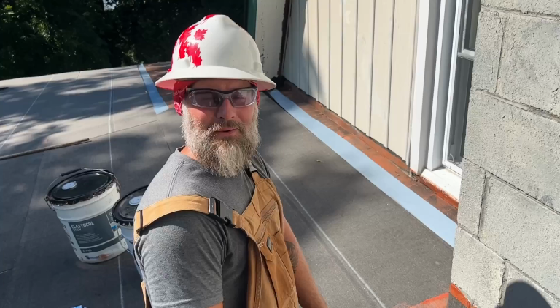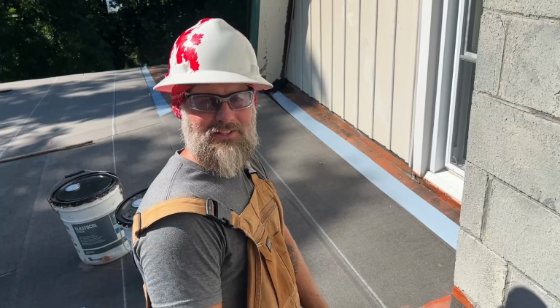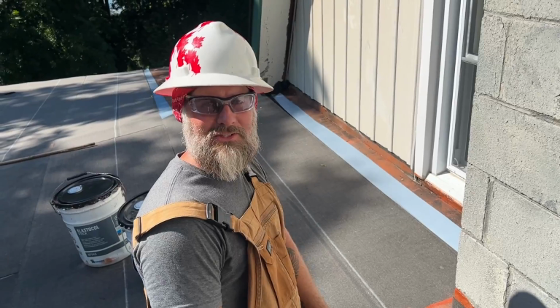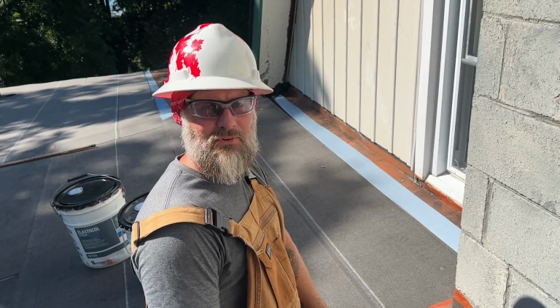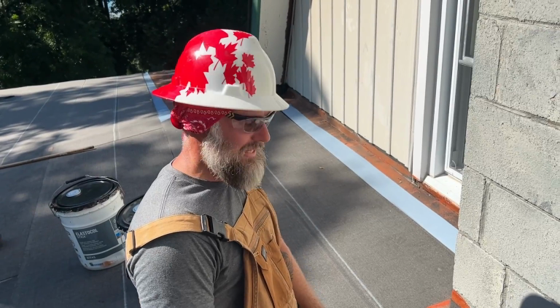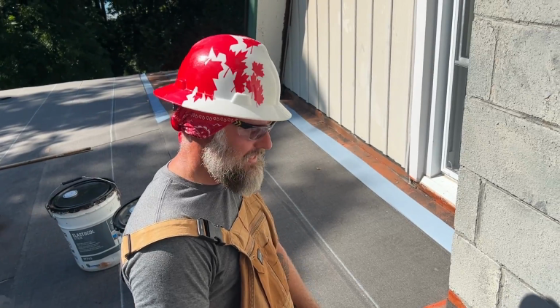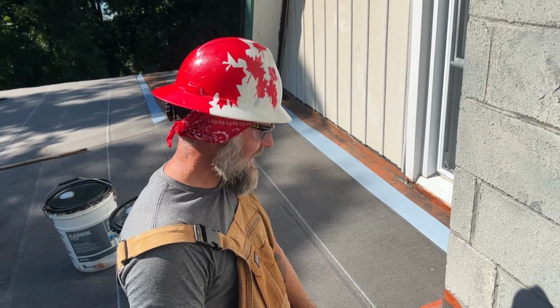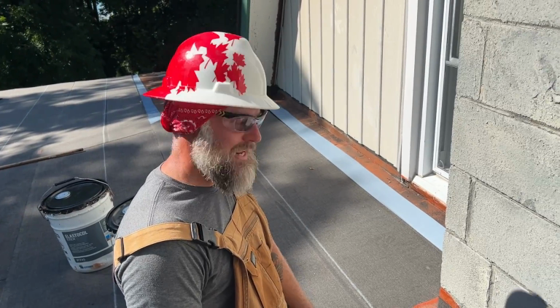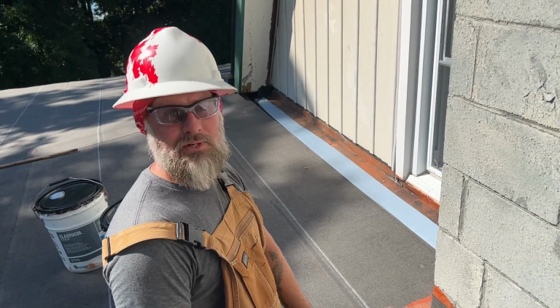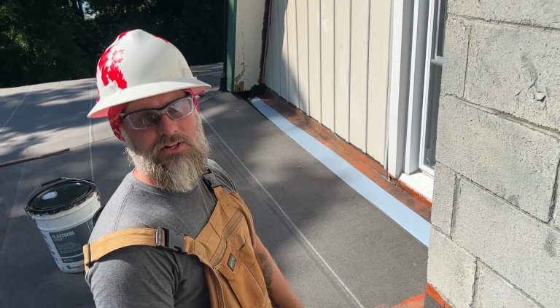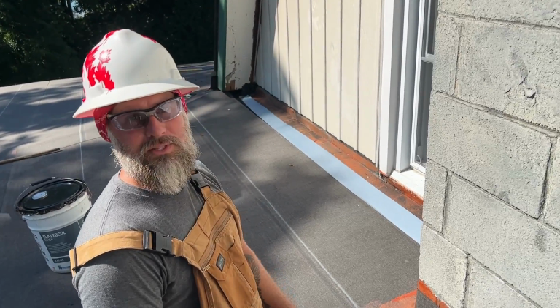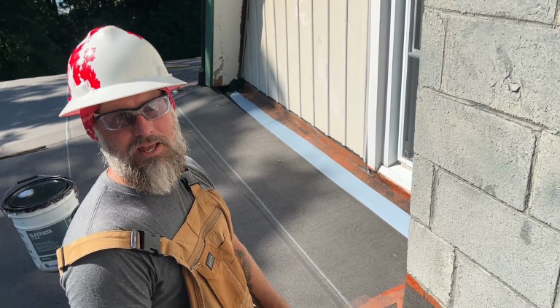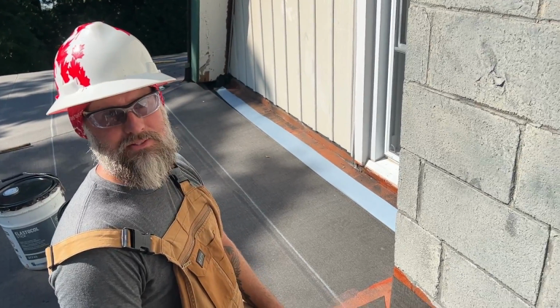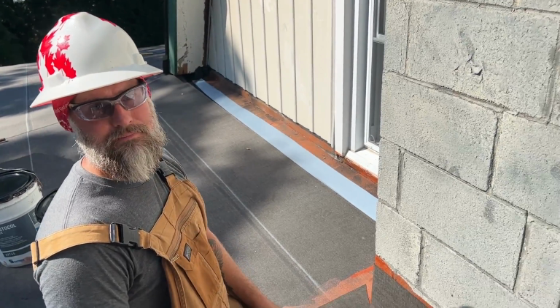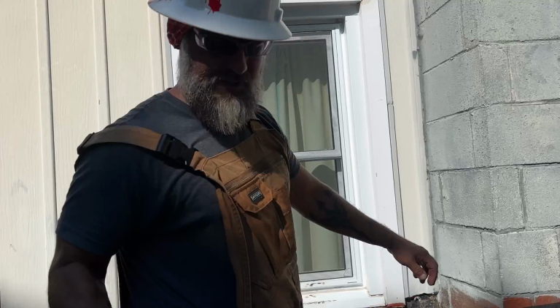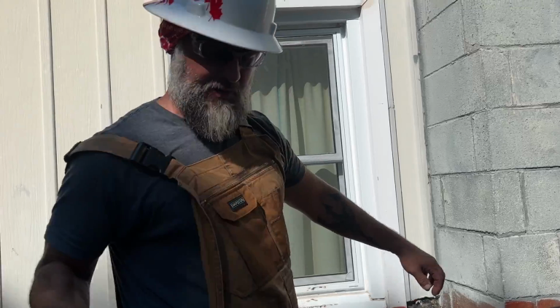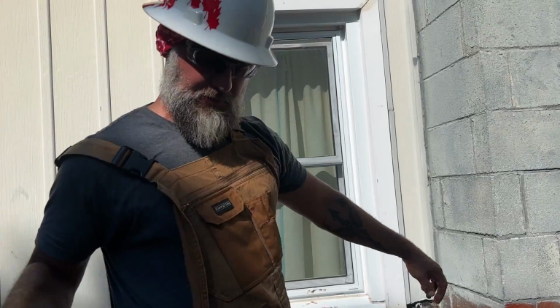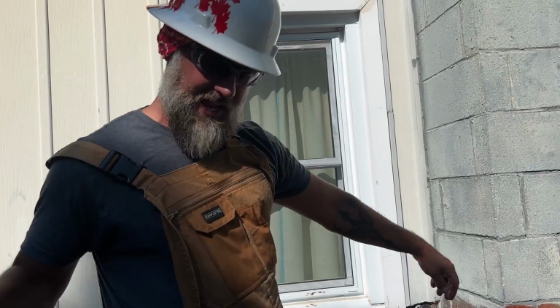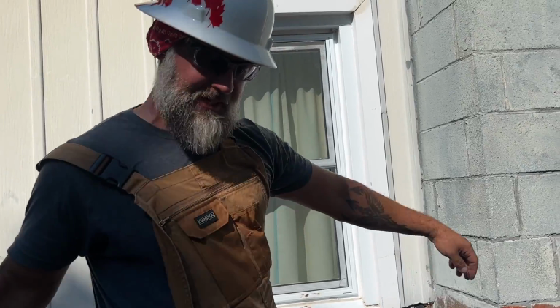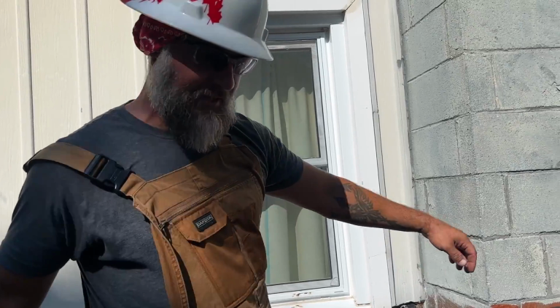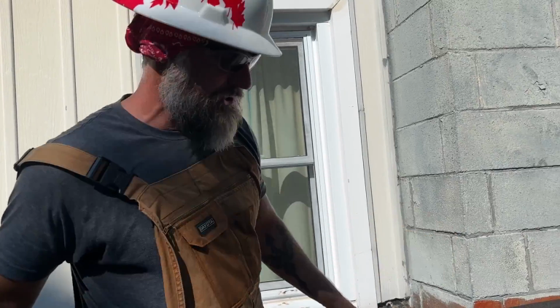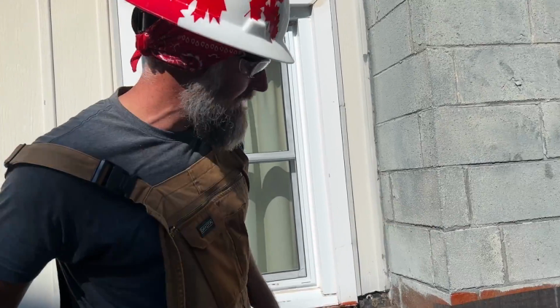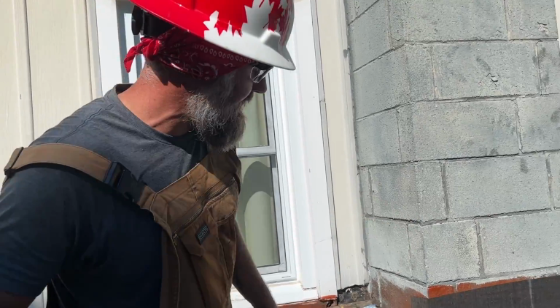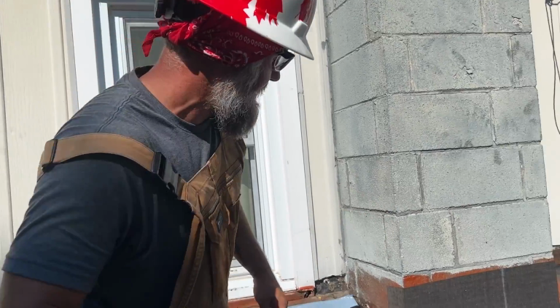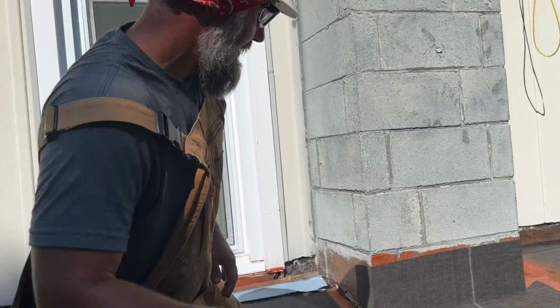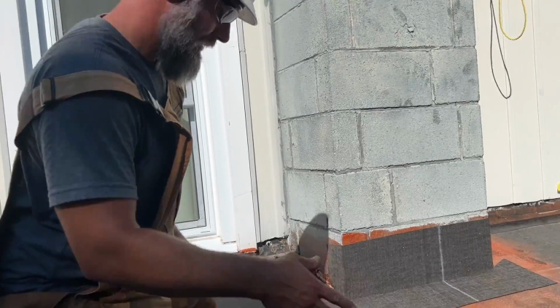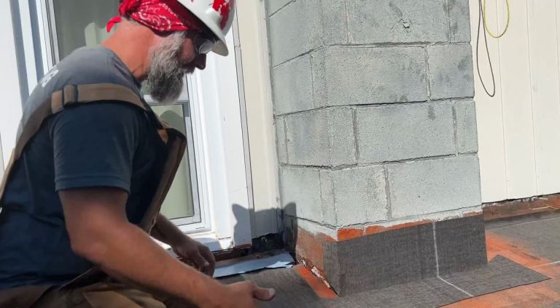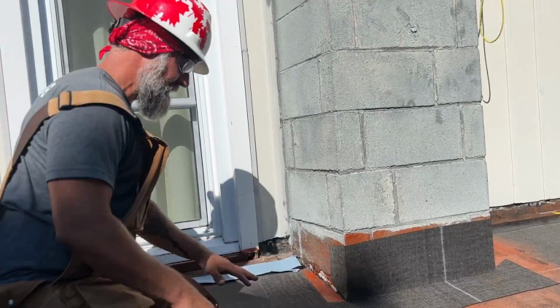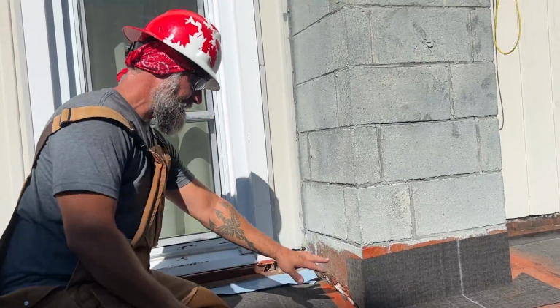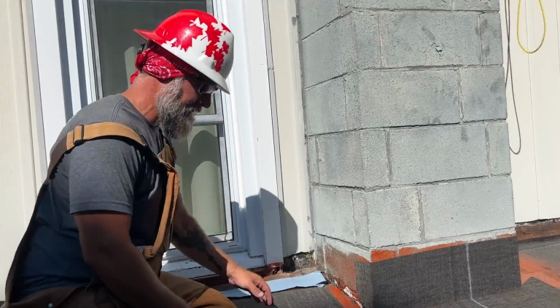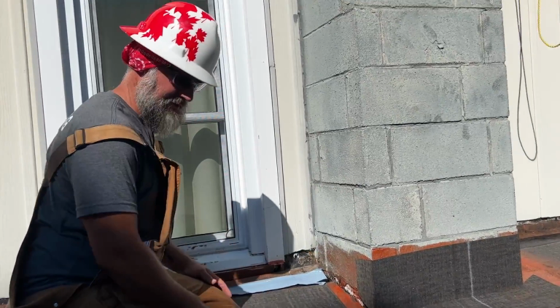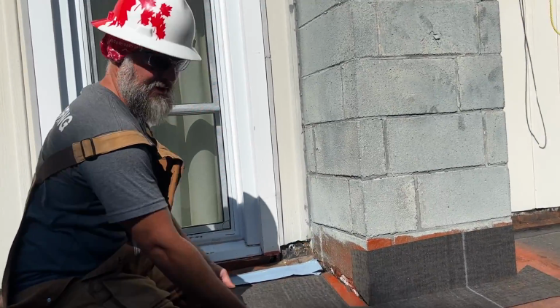Okay, so that is the front piece. And then next we're going to start doing the side pieces. So now we're going to do the side piece of our chimney or curb. First piece is done.